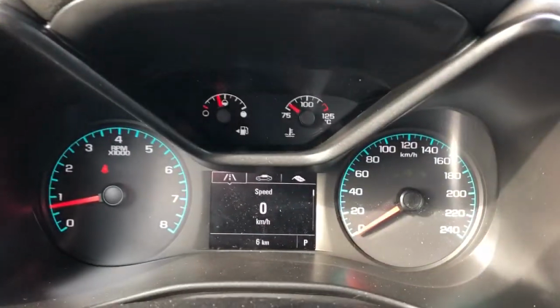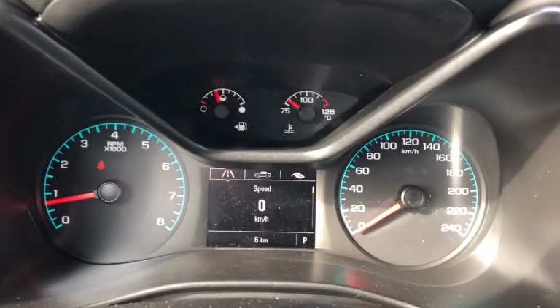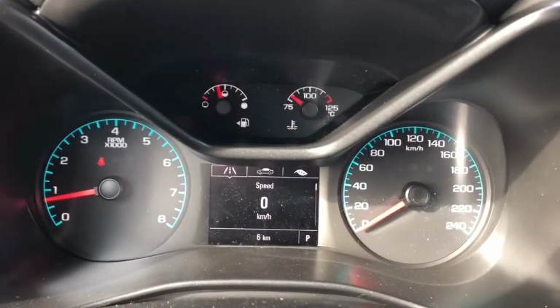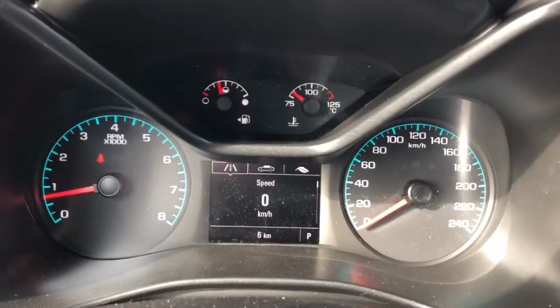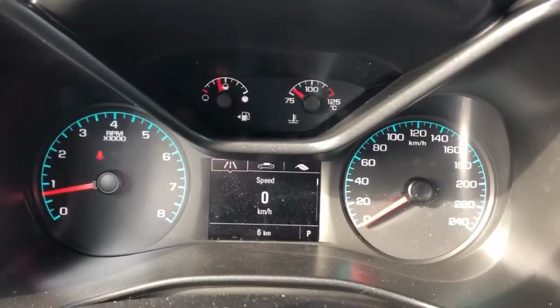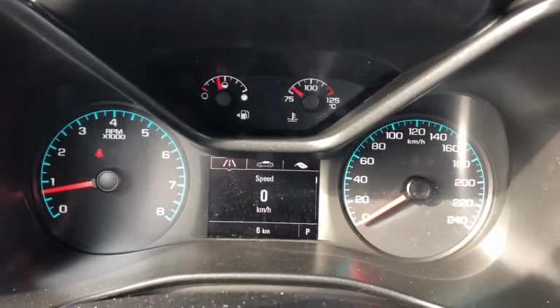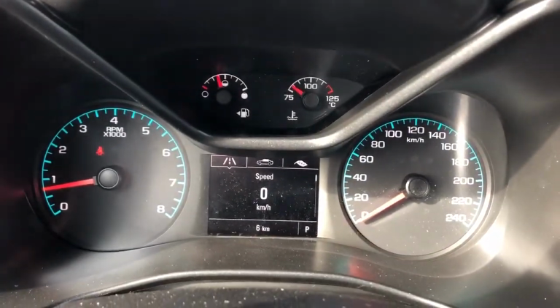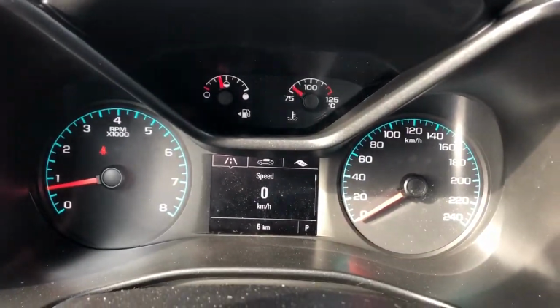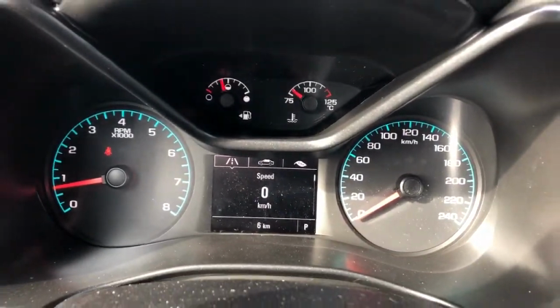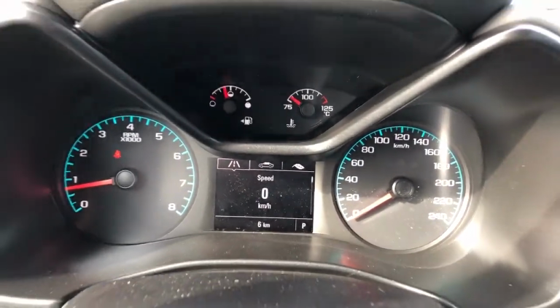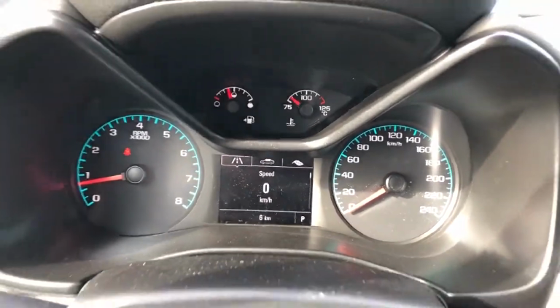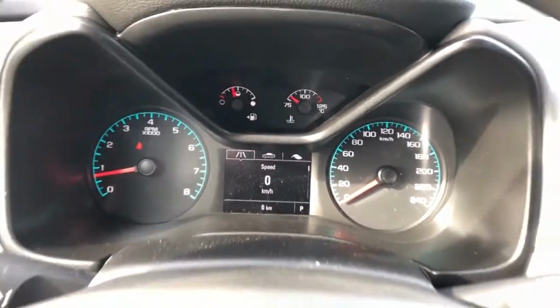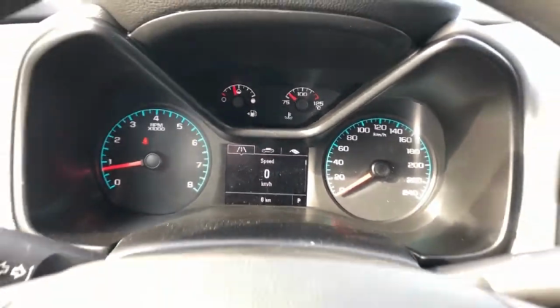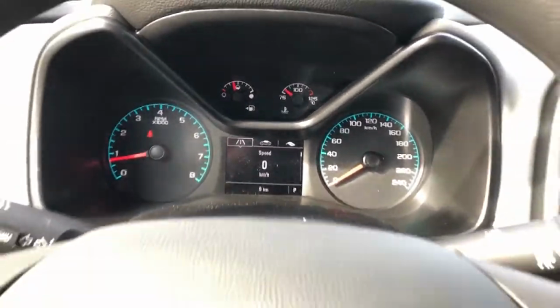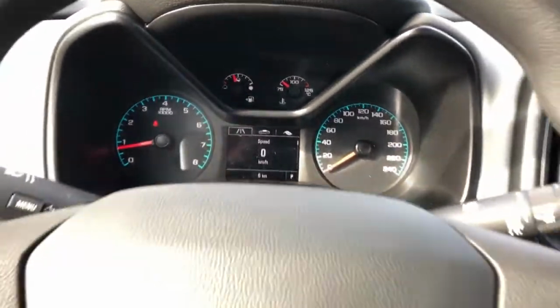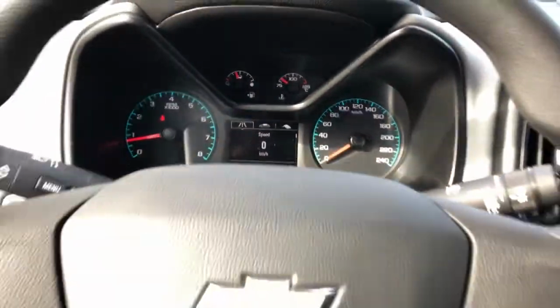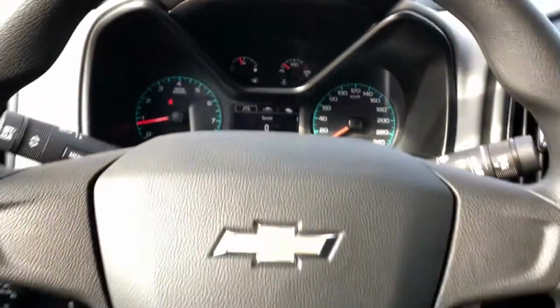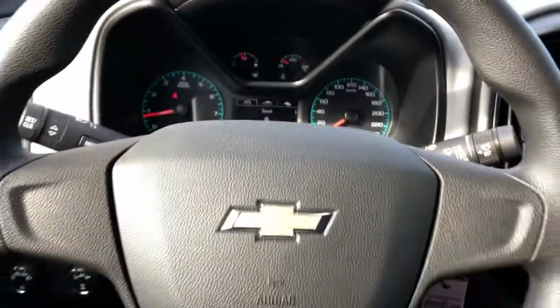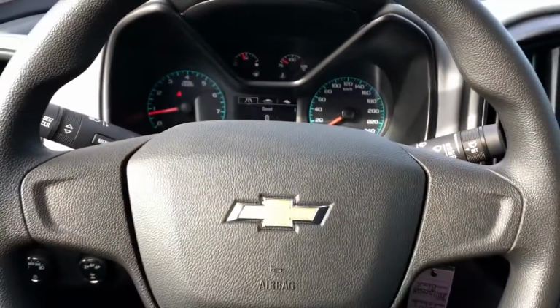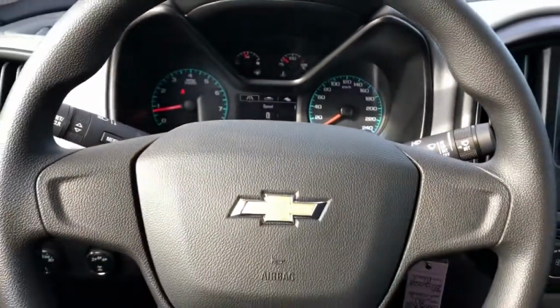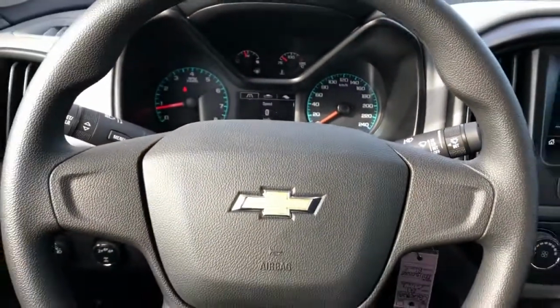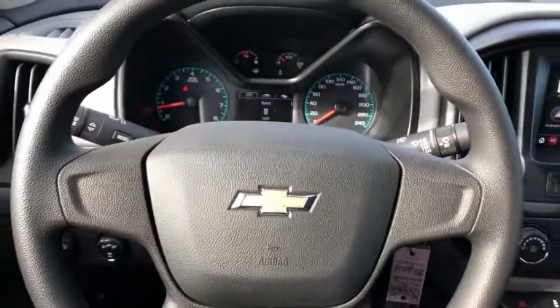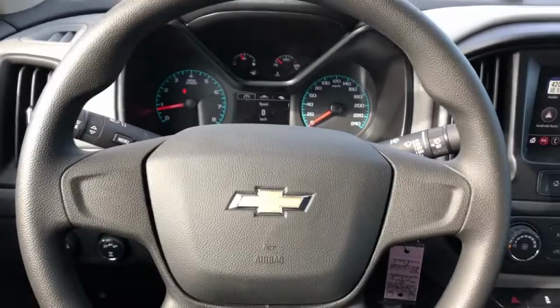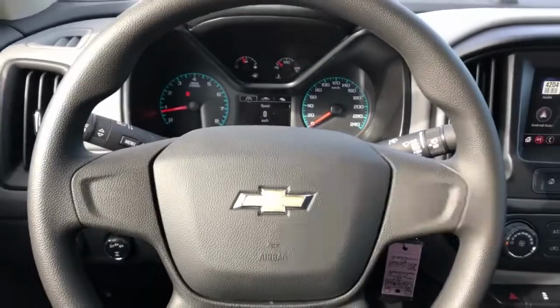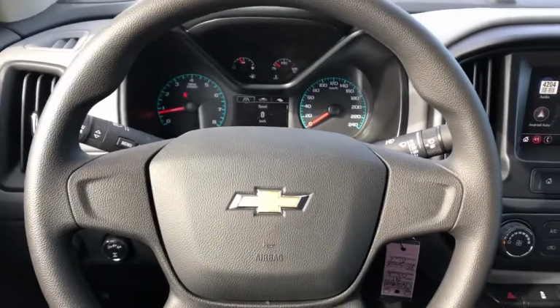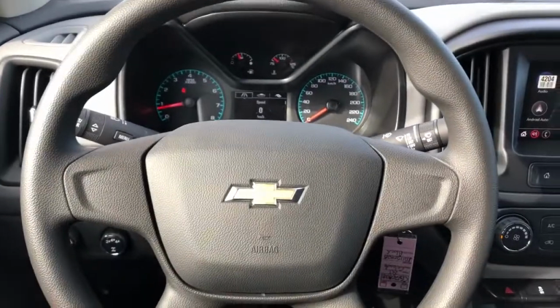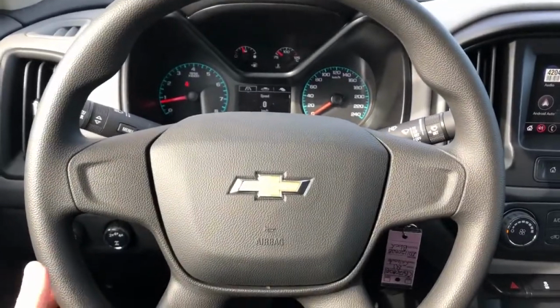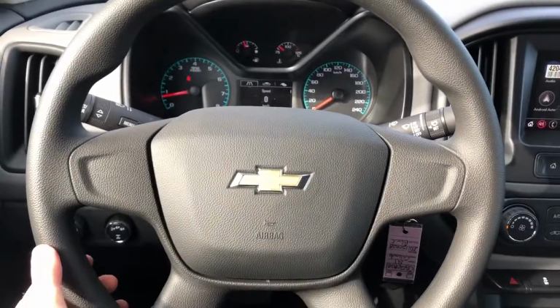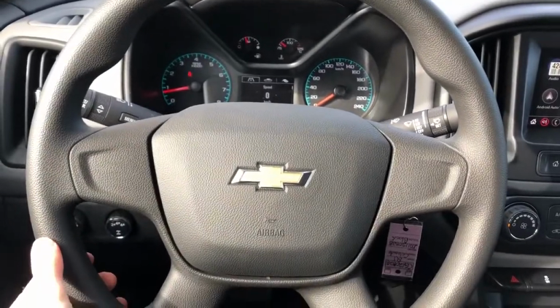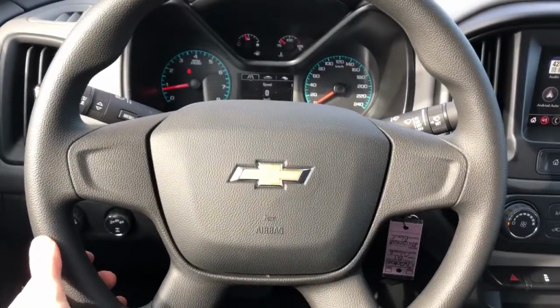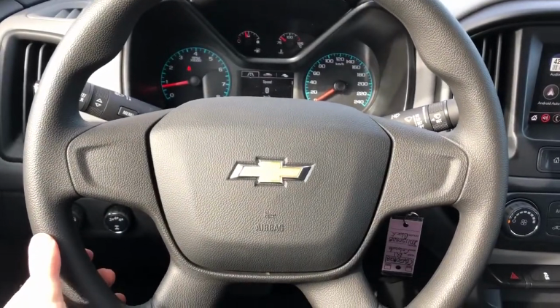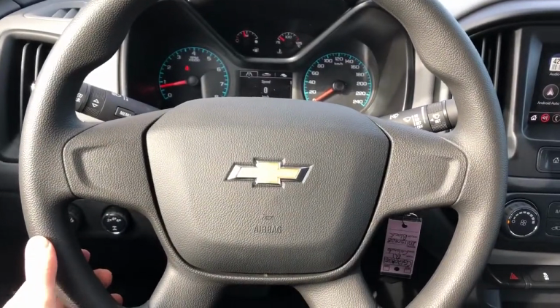Our odometer here with digital speedometer in the middle, and our steering wheel wrapped in a soft touch foam.